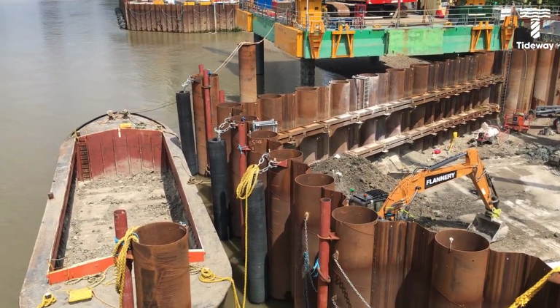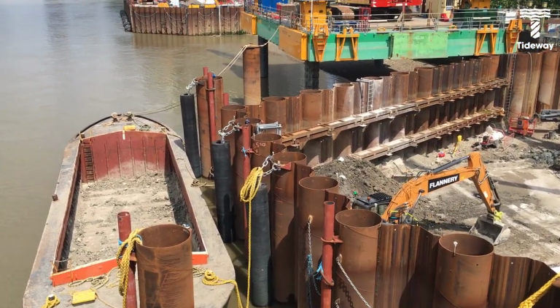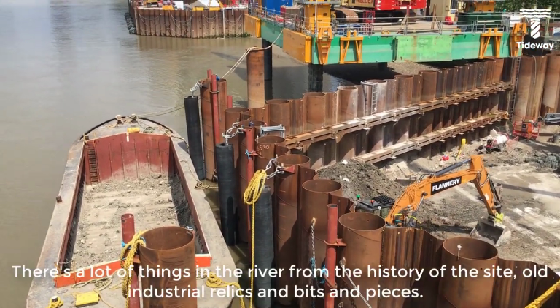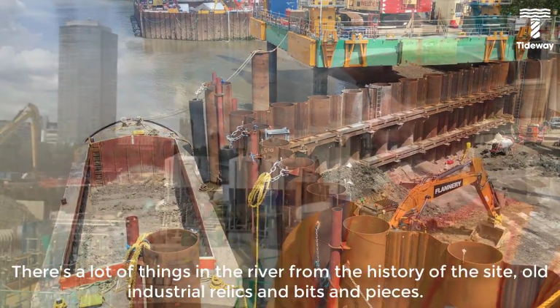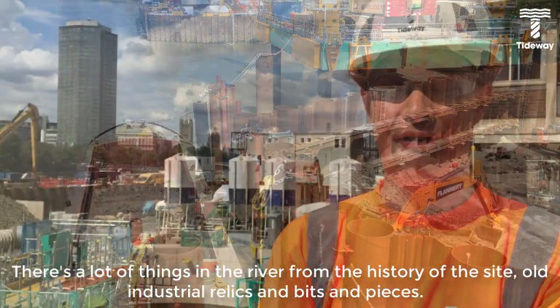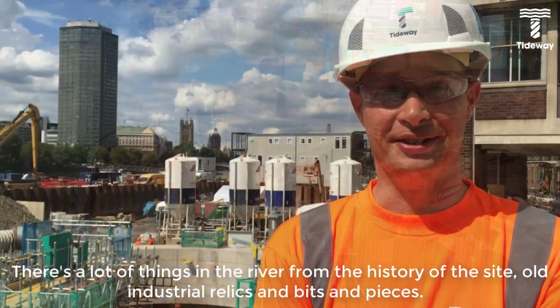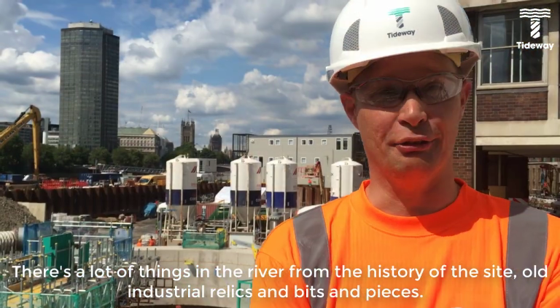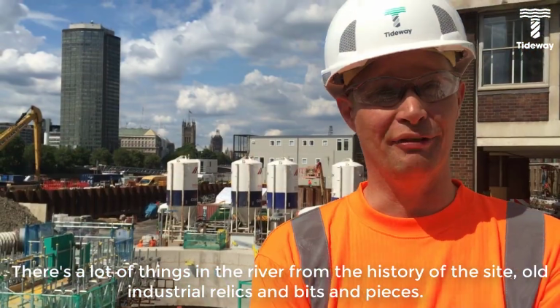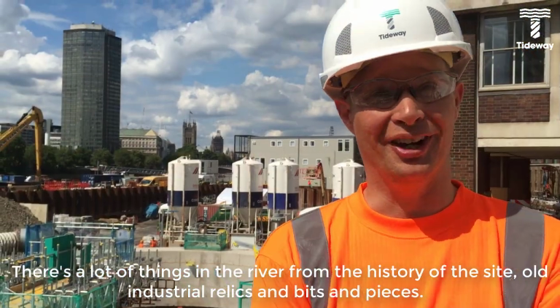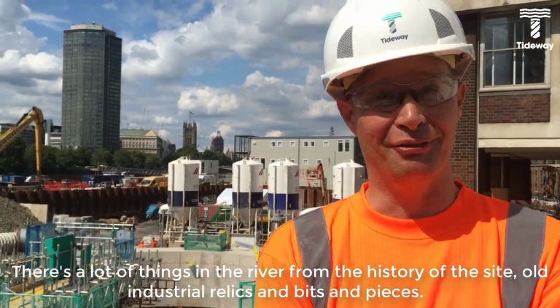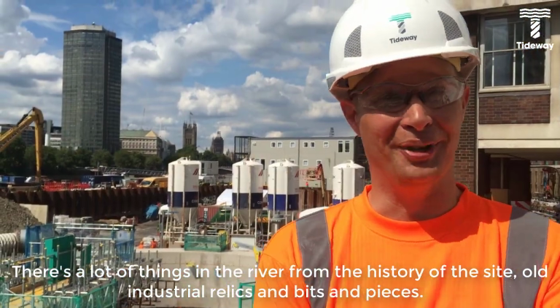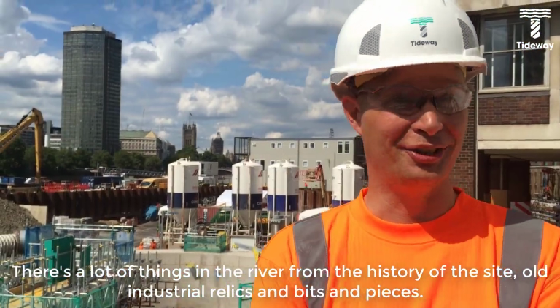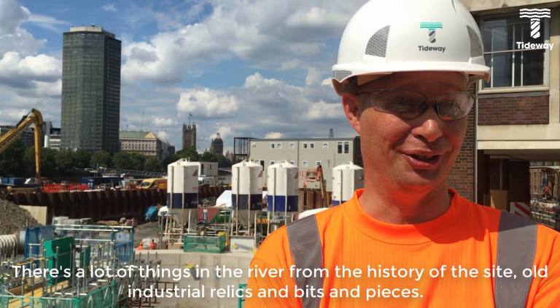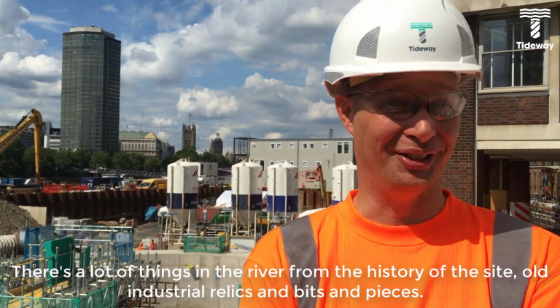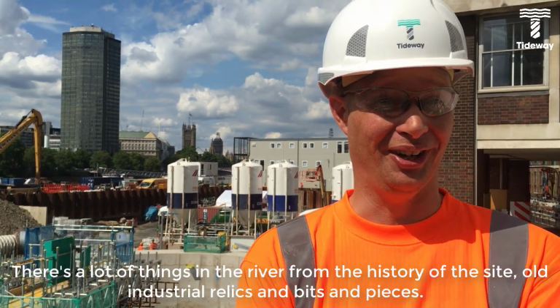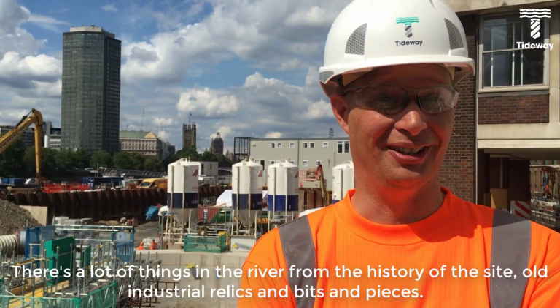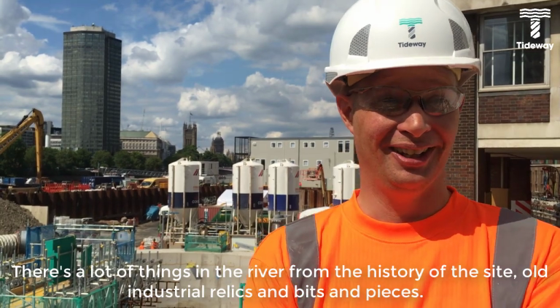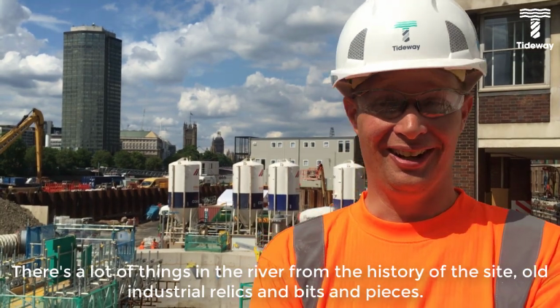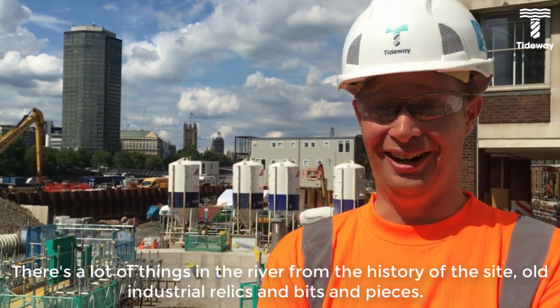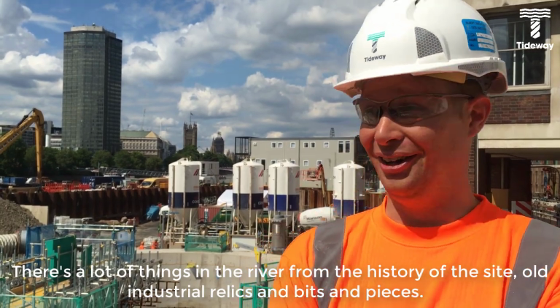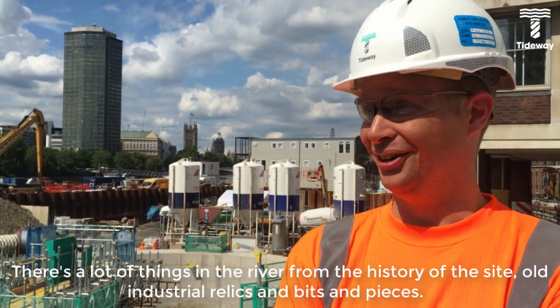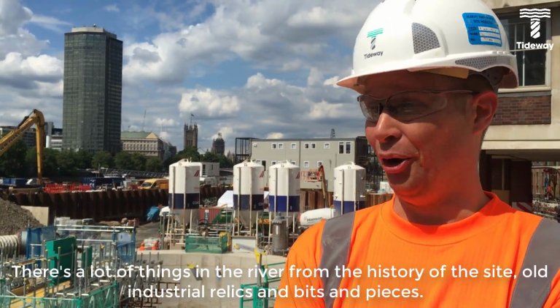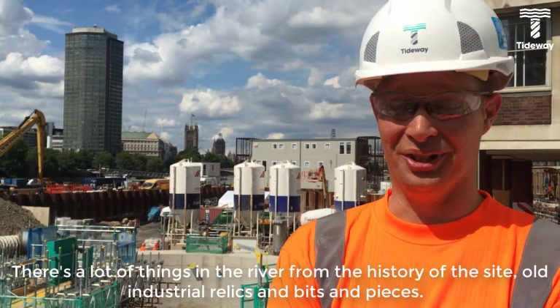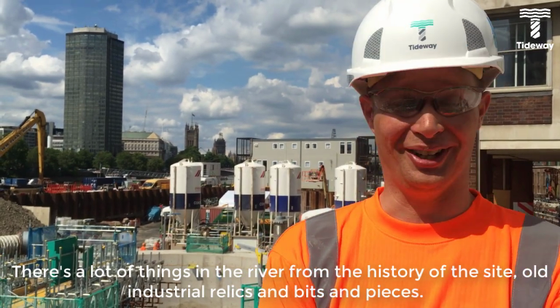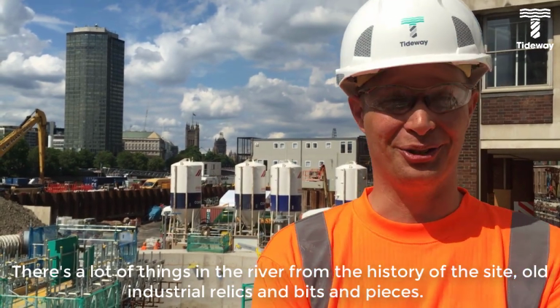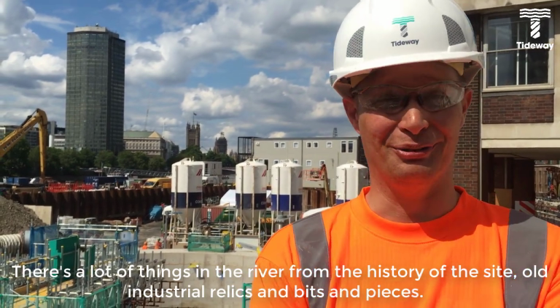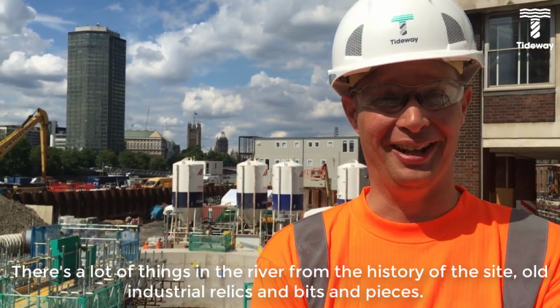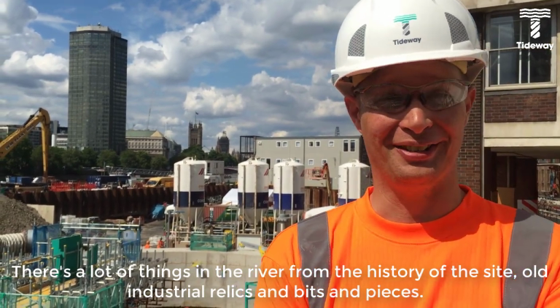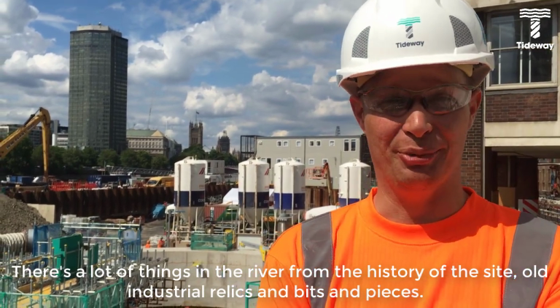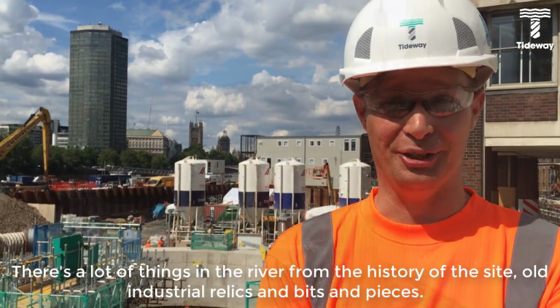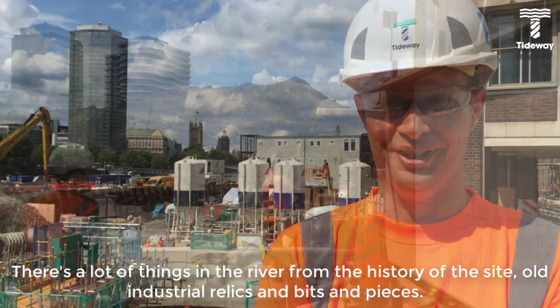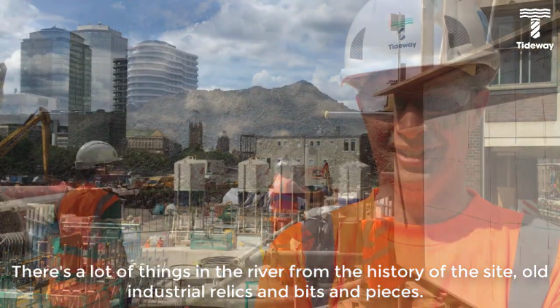And there's a lot of things in the river from the history of the site — old industrial relics and bits and pieces.